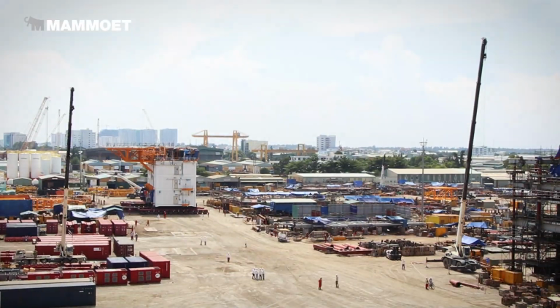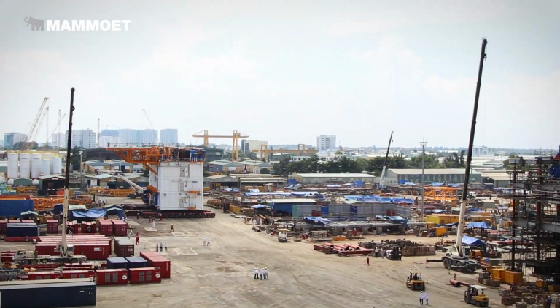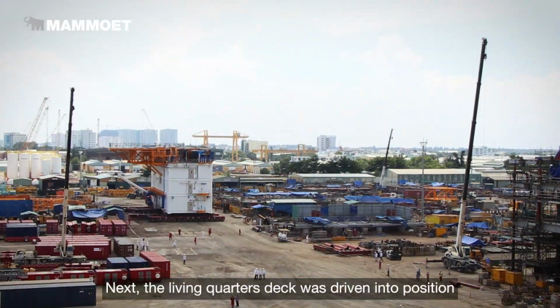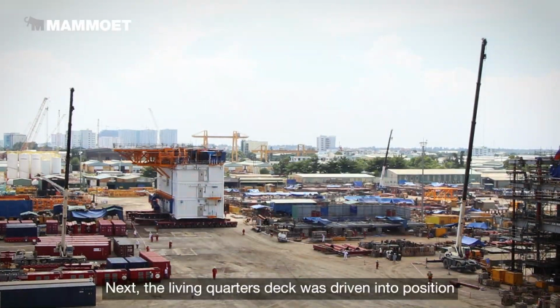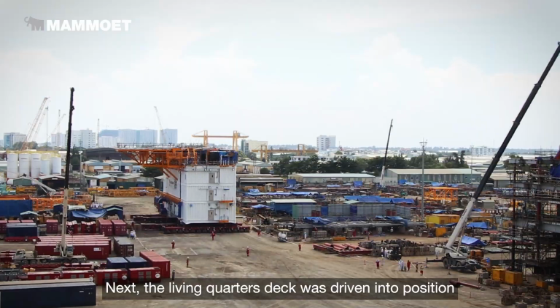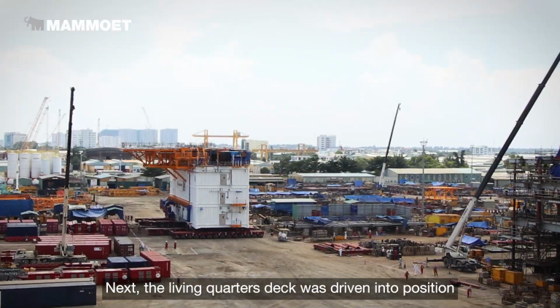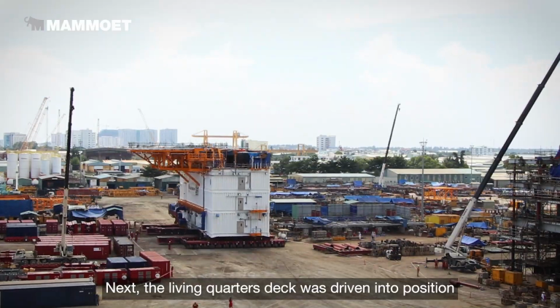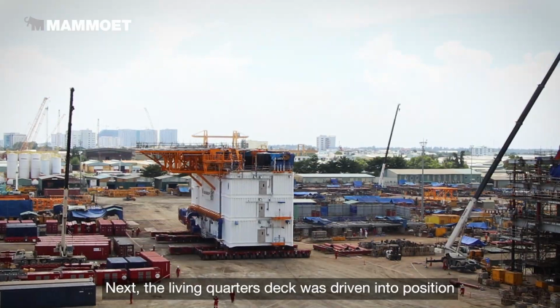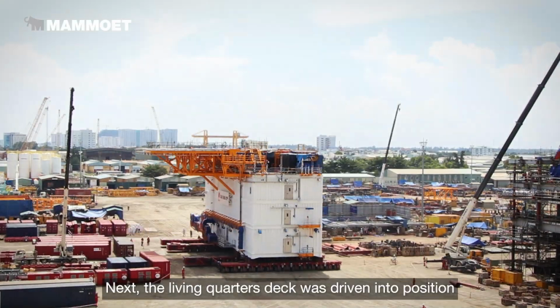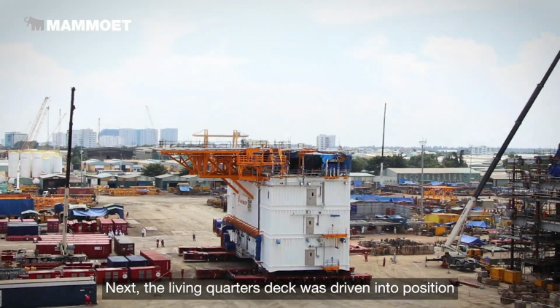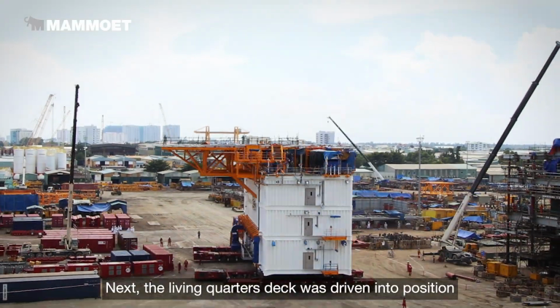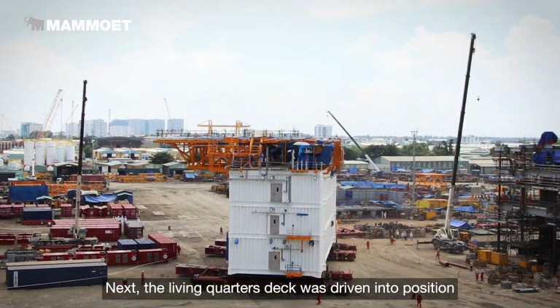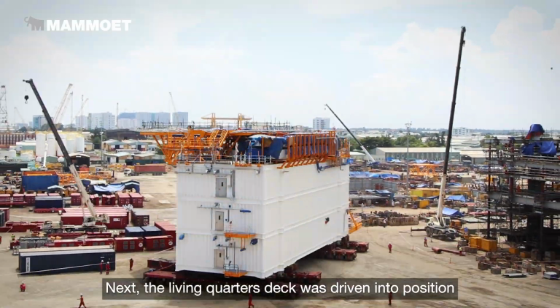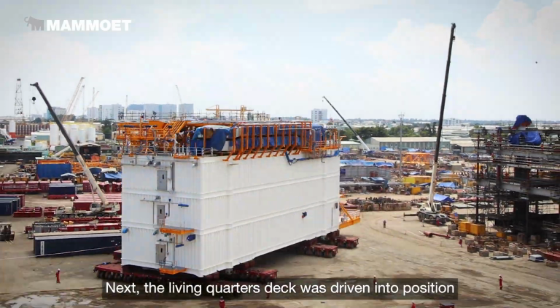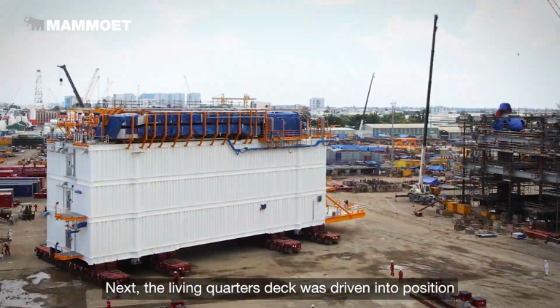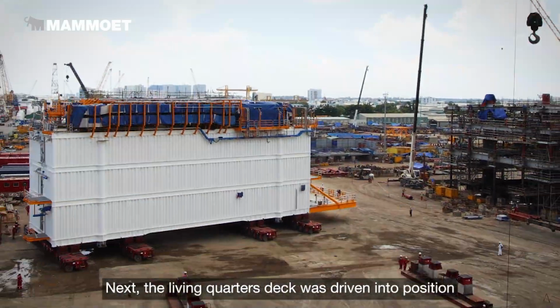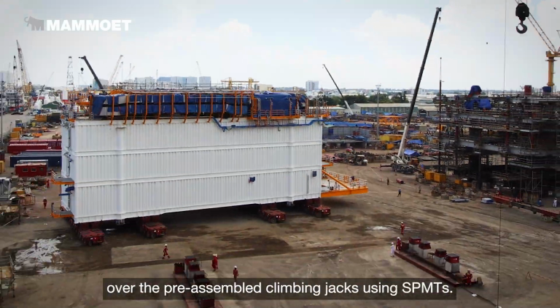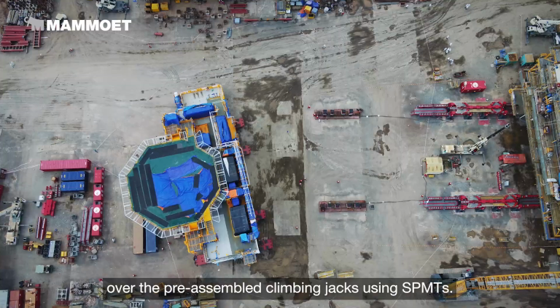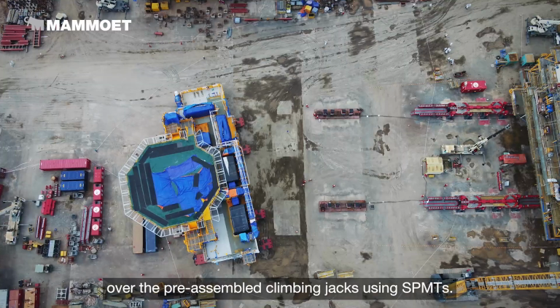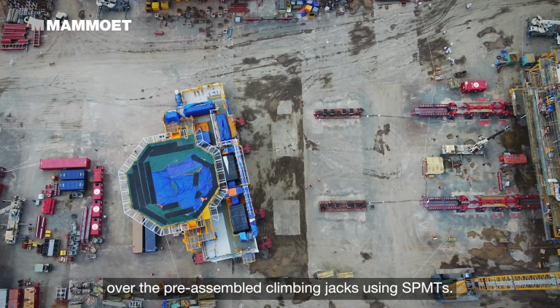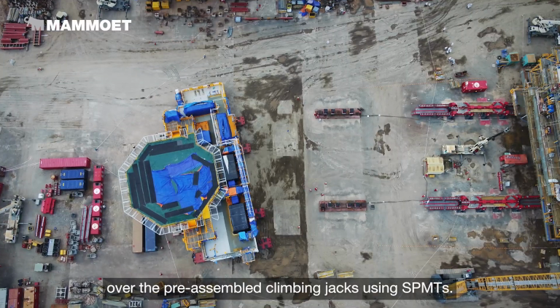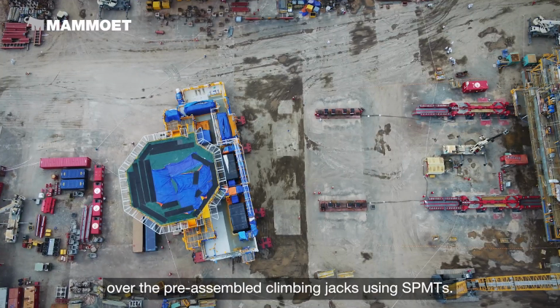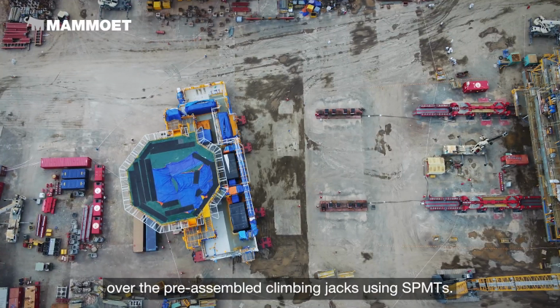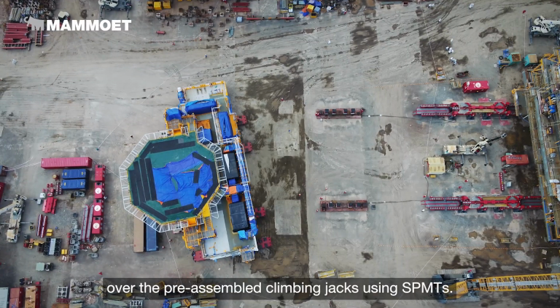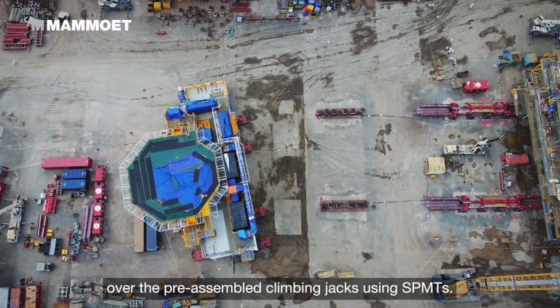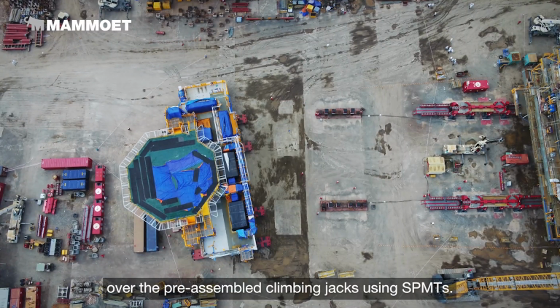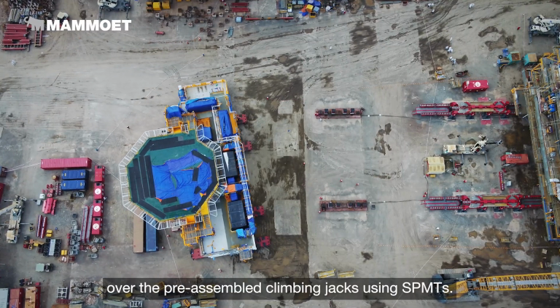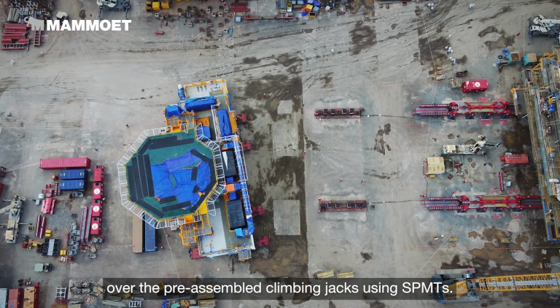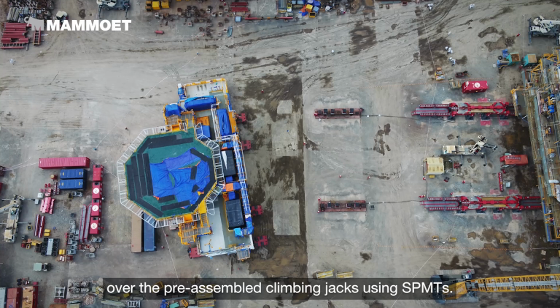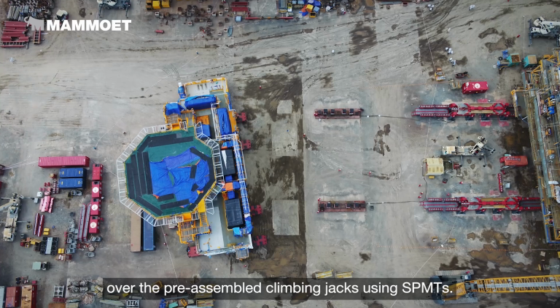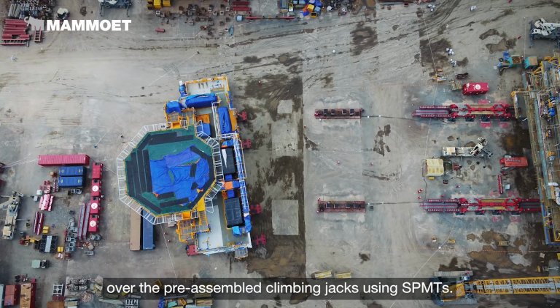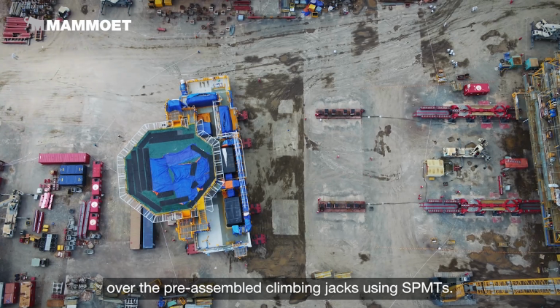Next, the Living Quarters deck was driven into position over the preassembled climbing jacks using SPMTs.